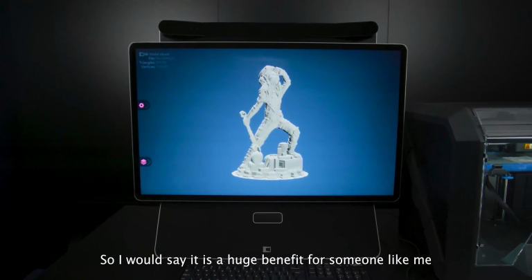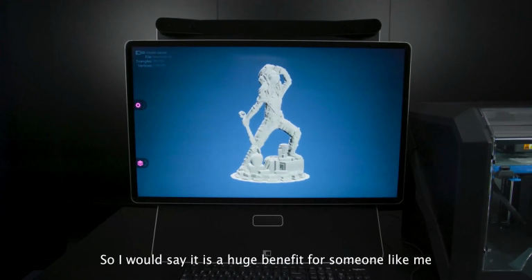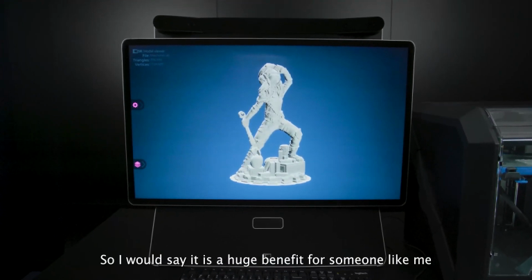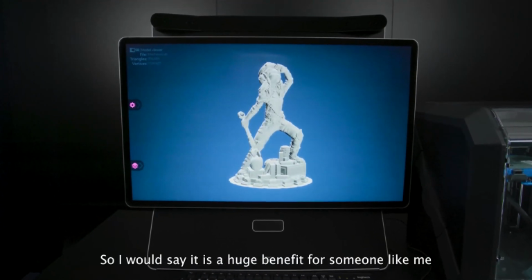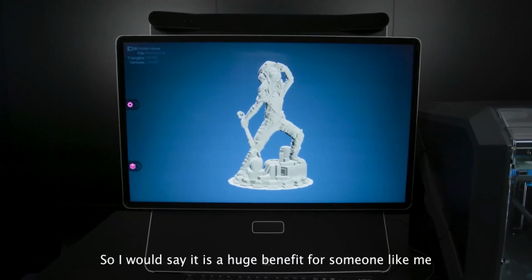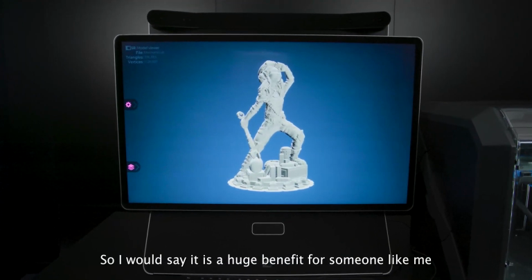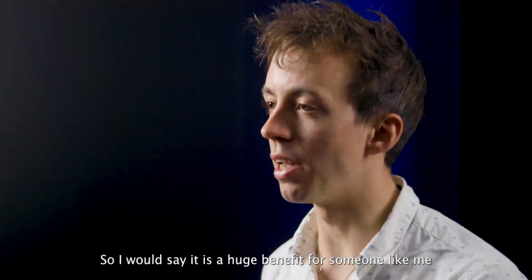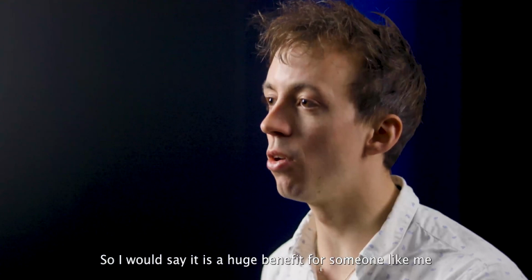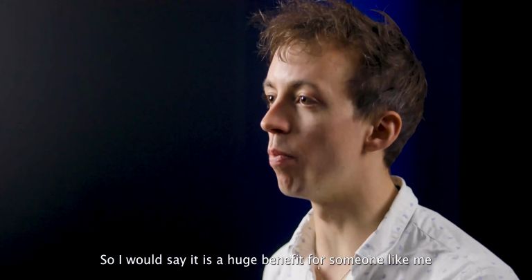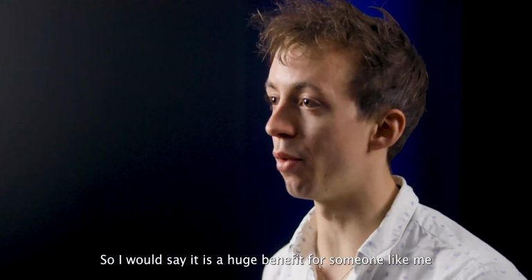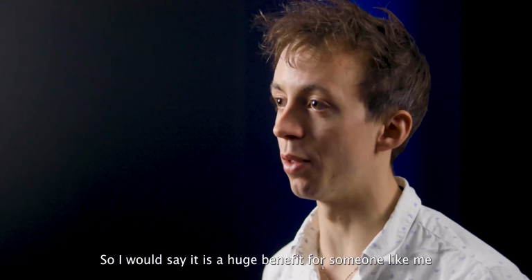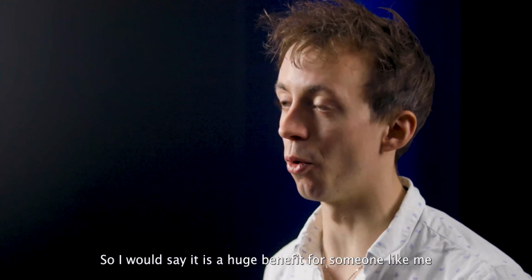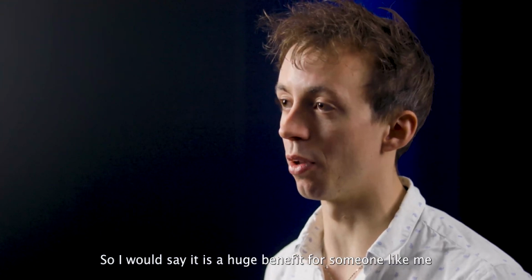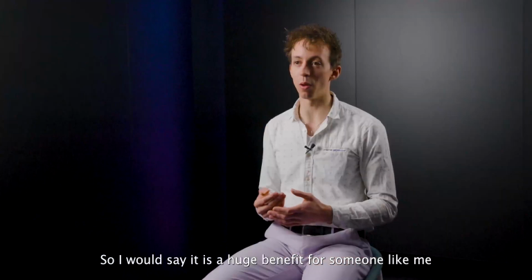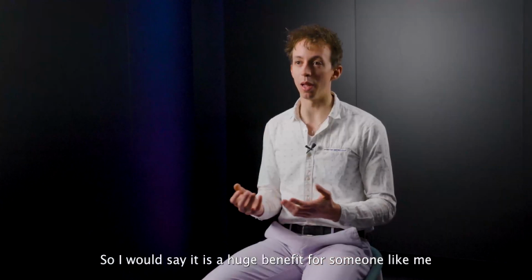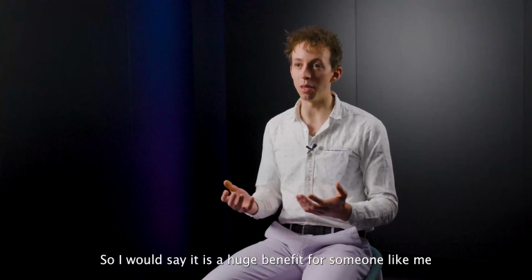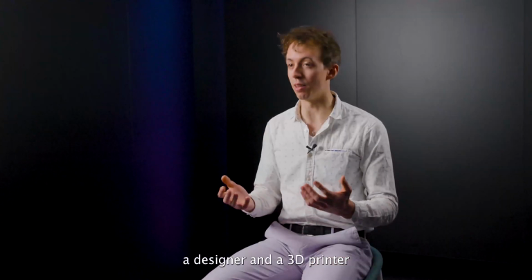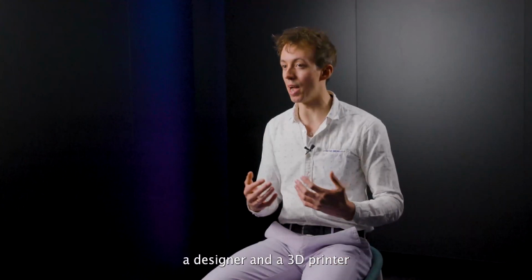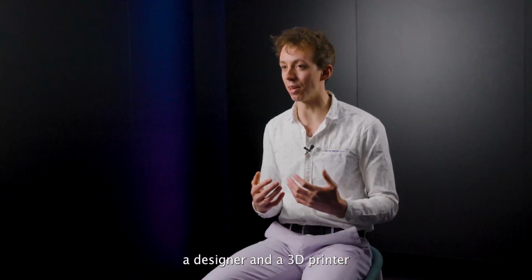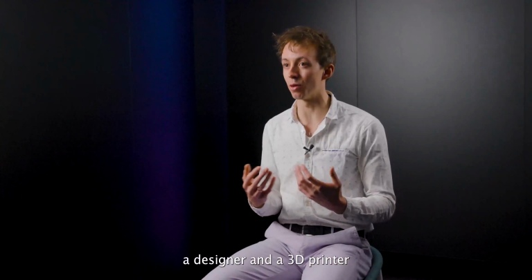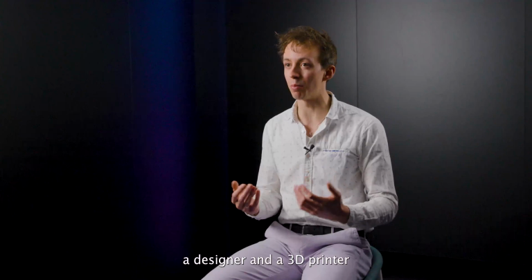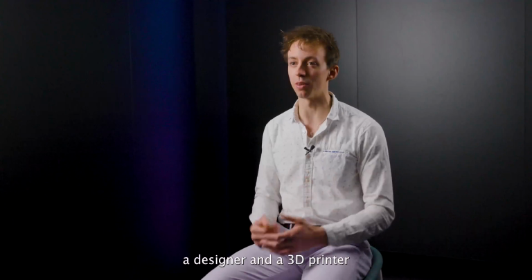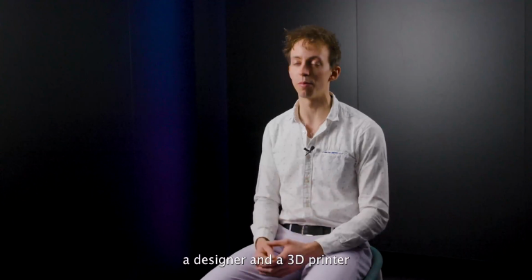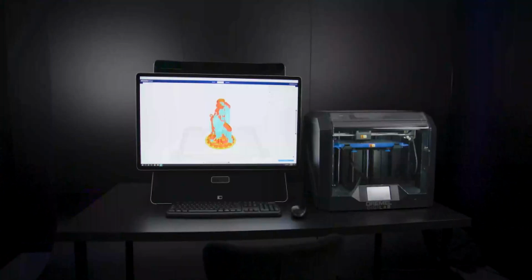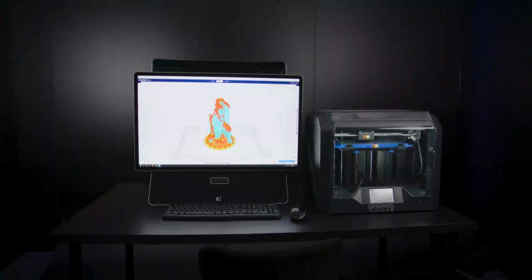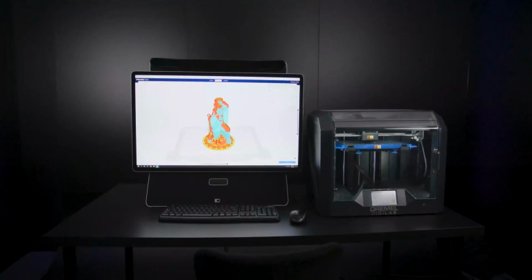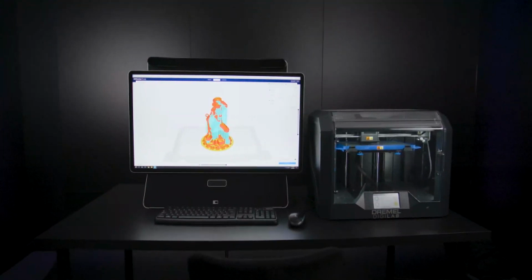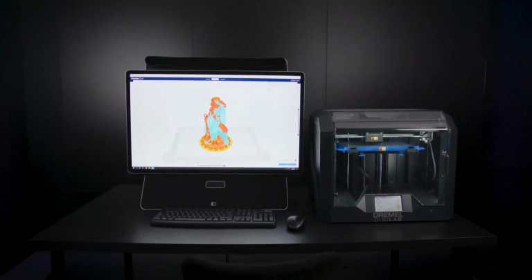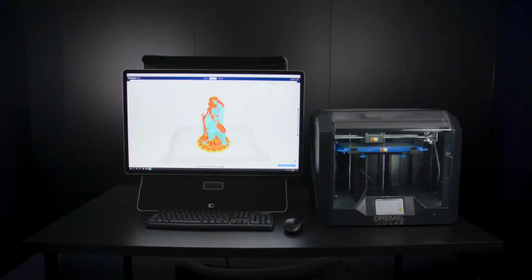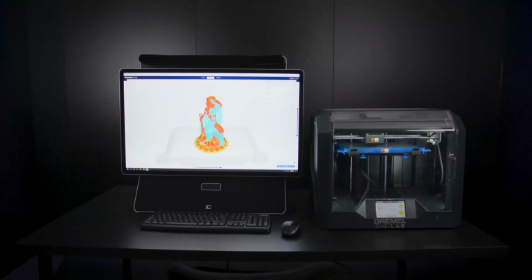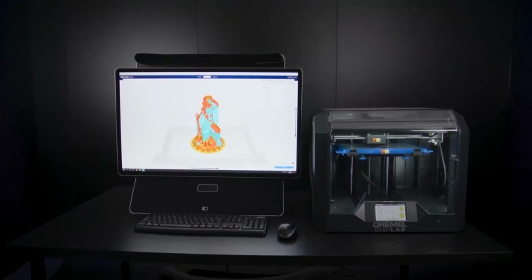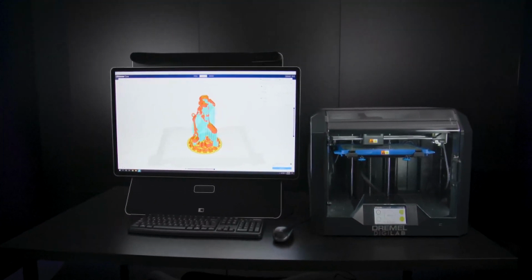So I would say it is a huge benefit for someone like me — a designer and a 3D printer.